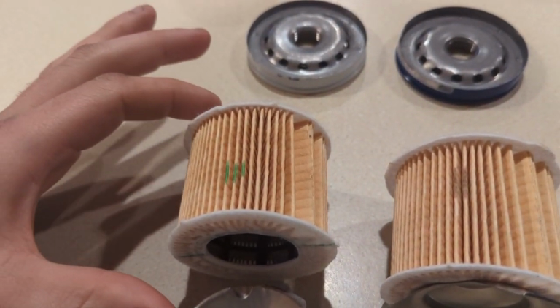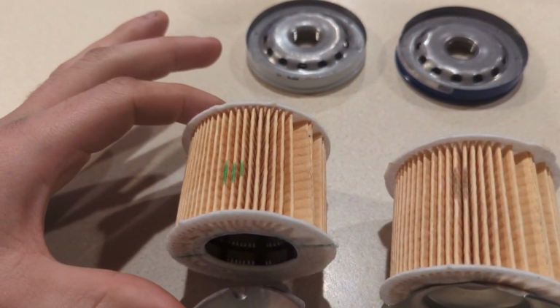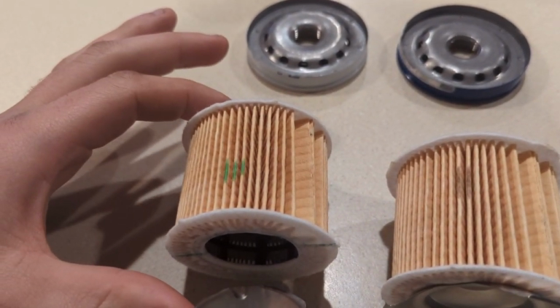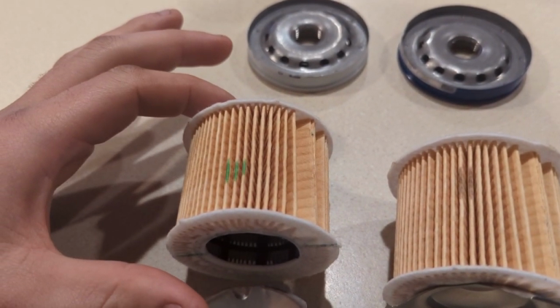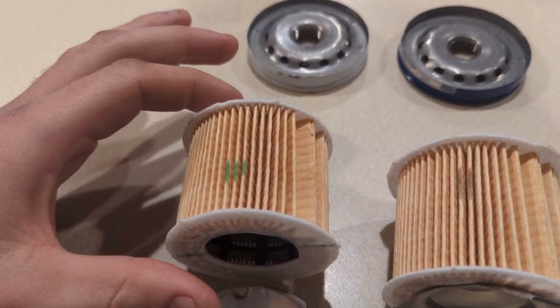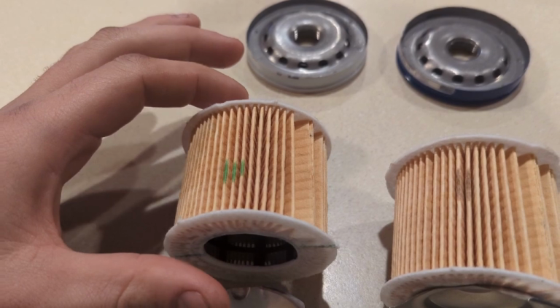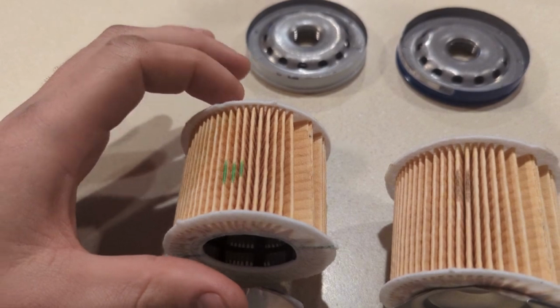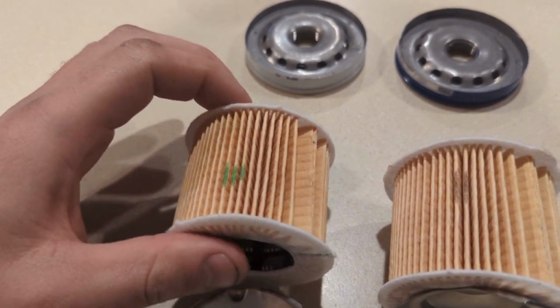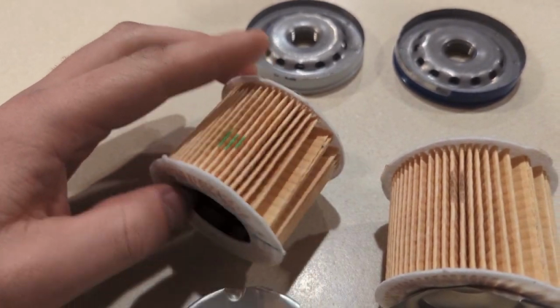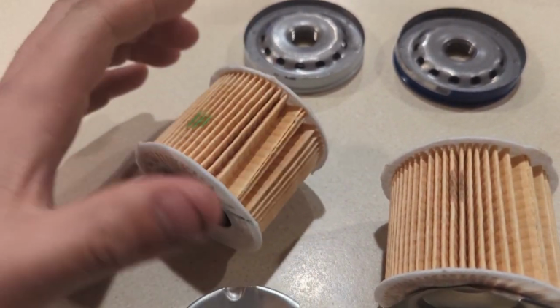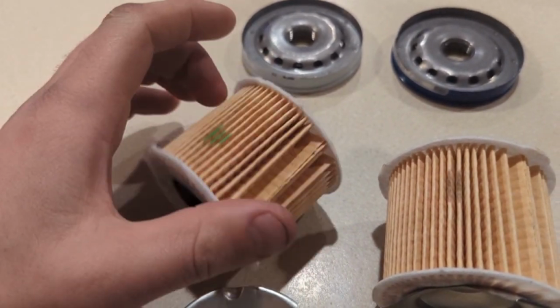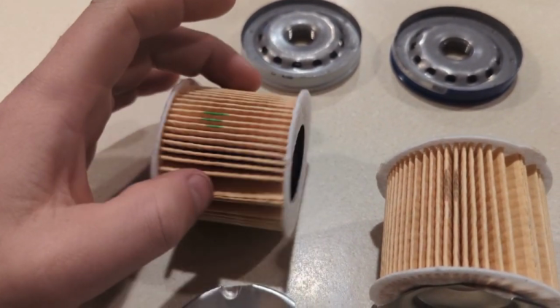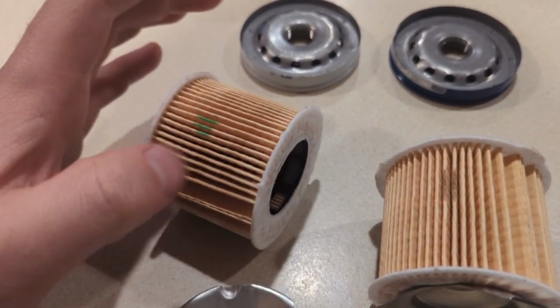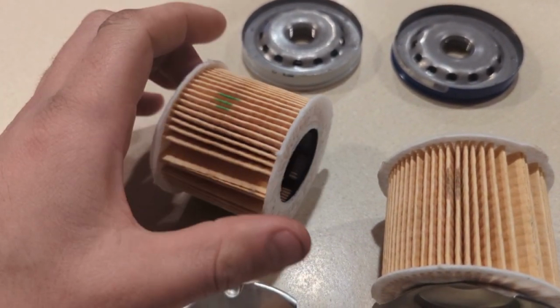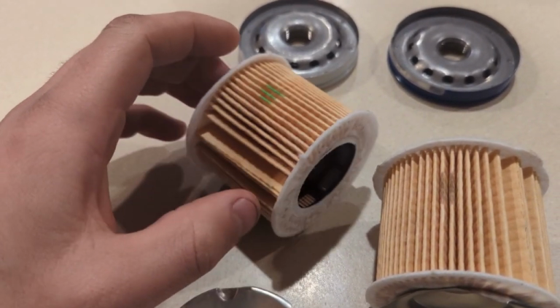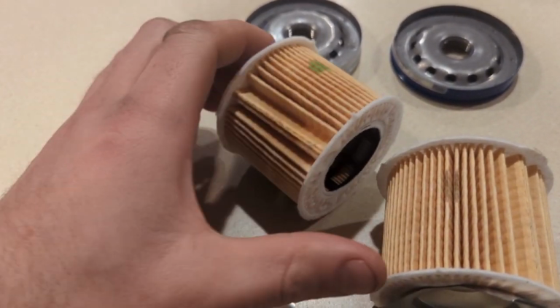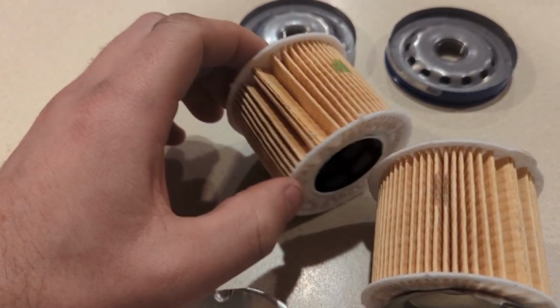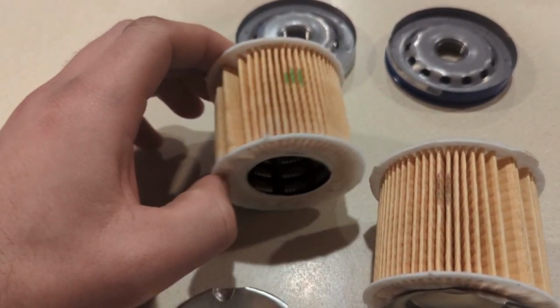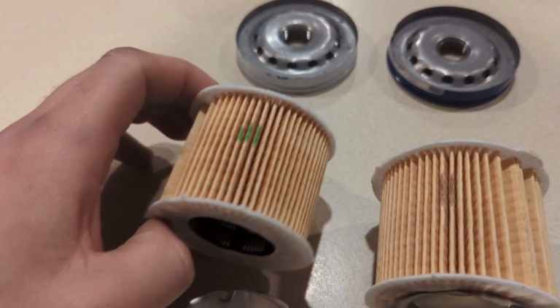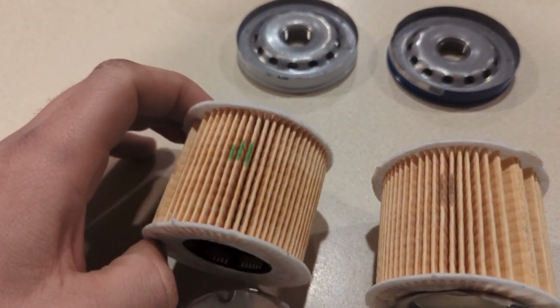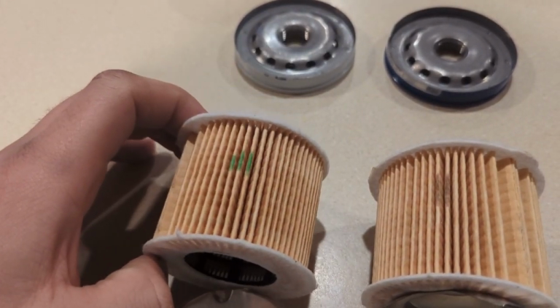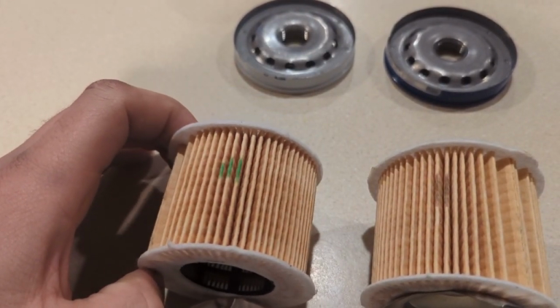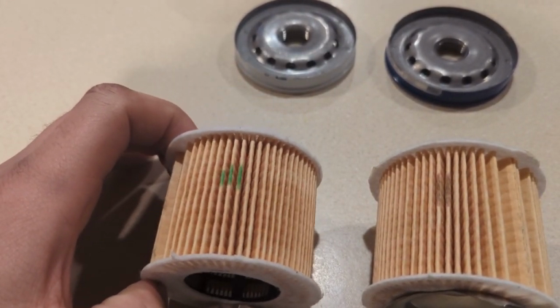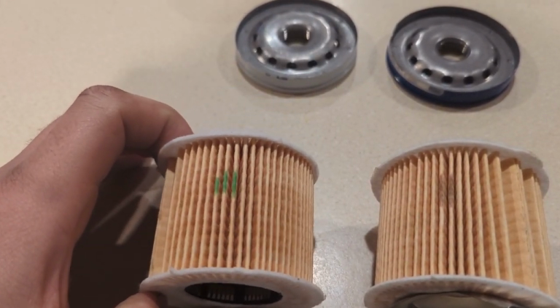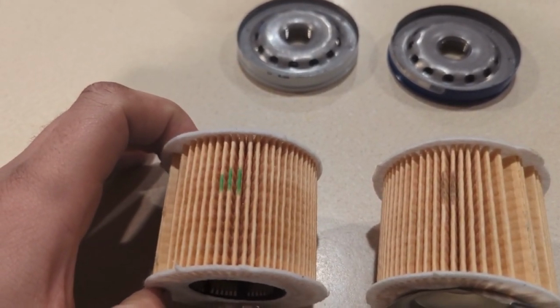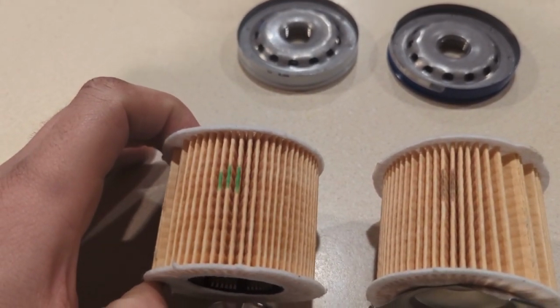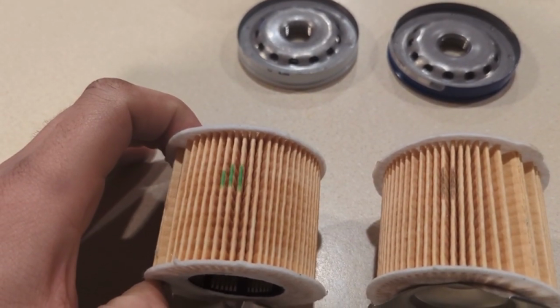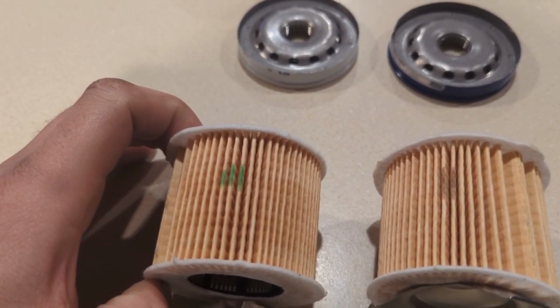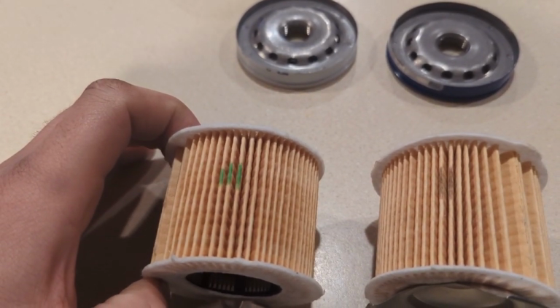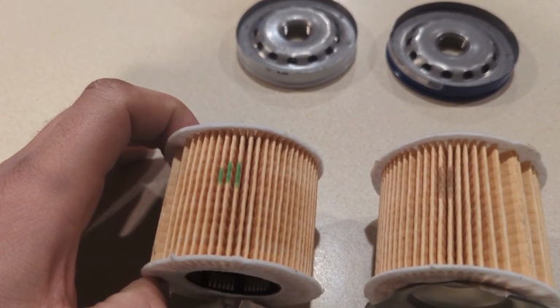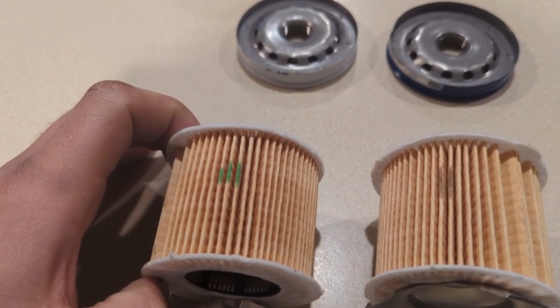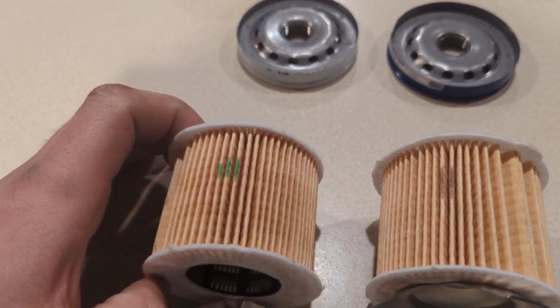Everything suggests that the manufacturing method is identical — and that's really the key. You get the same quality part with much less cost.